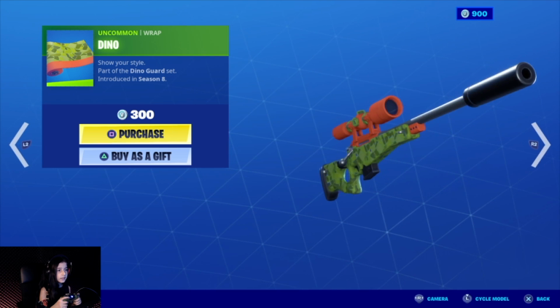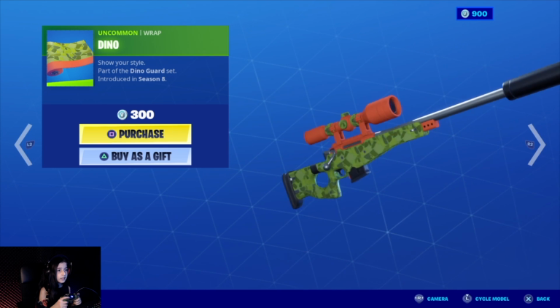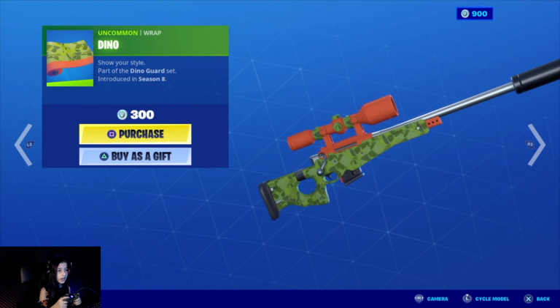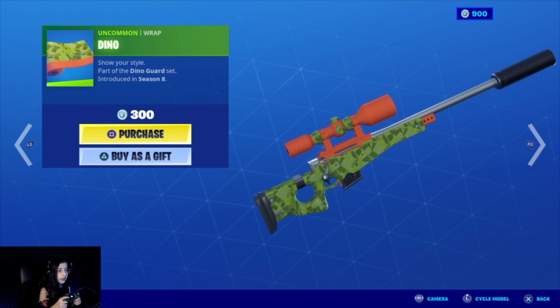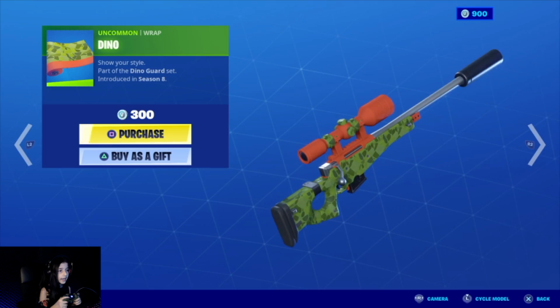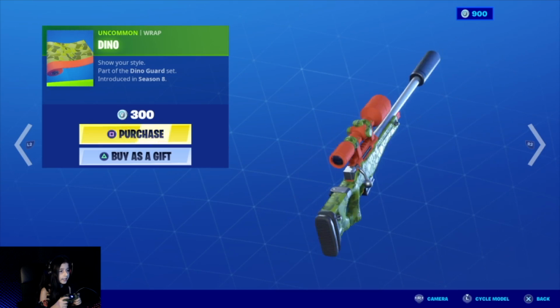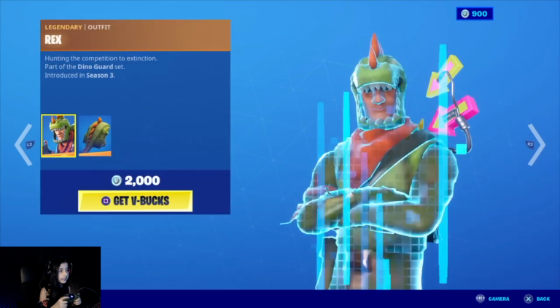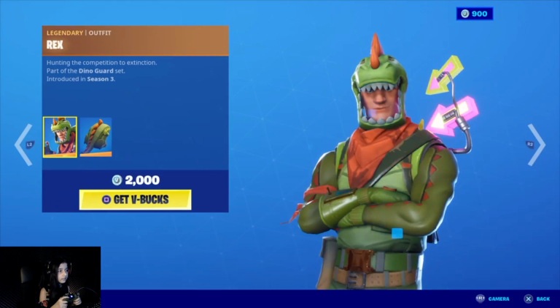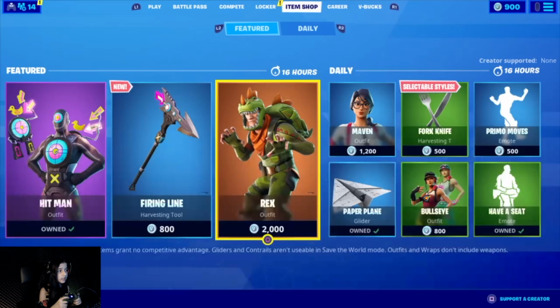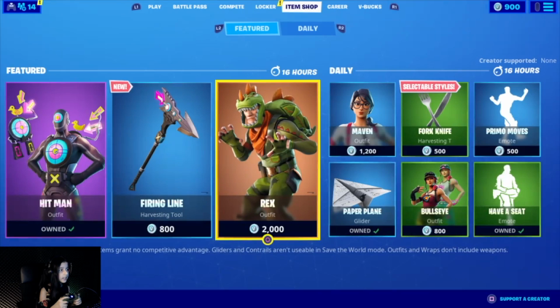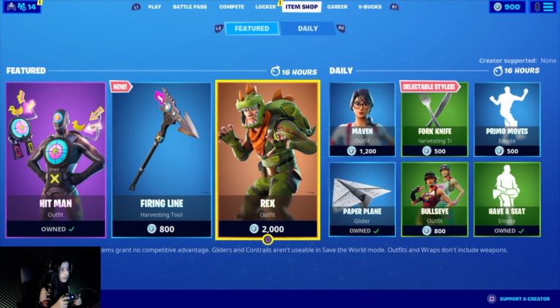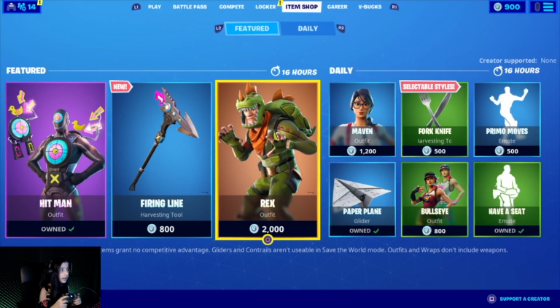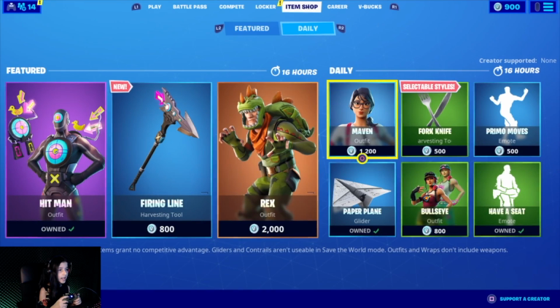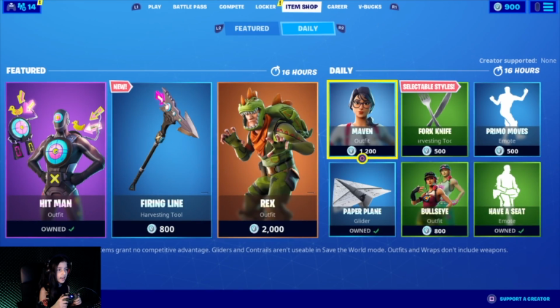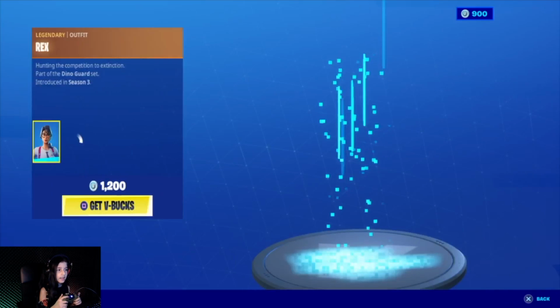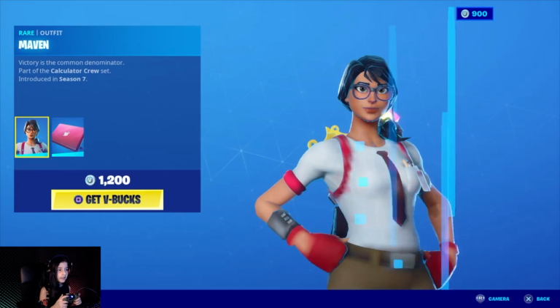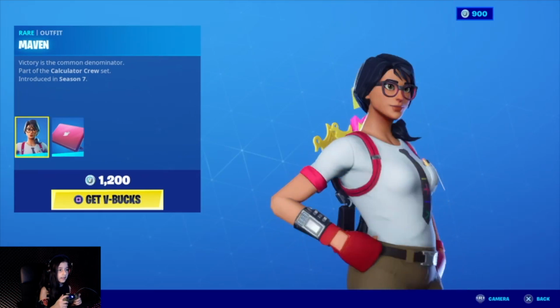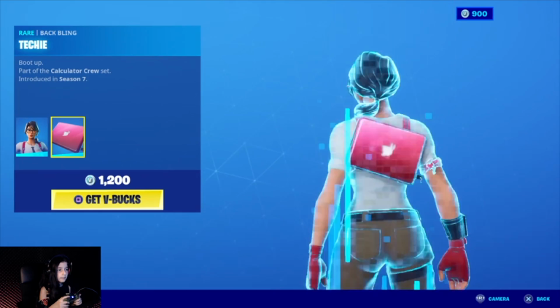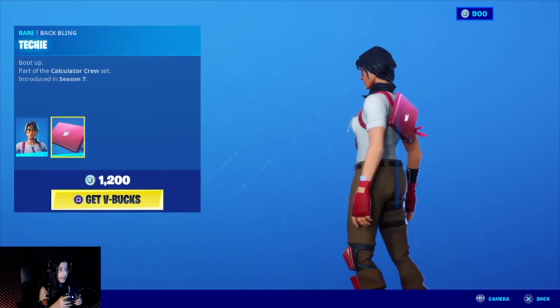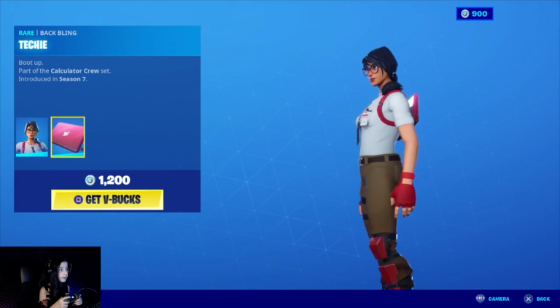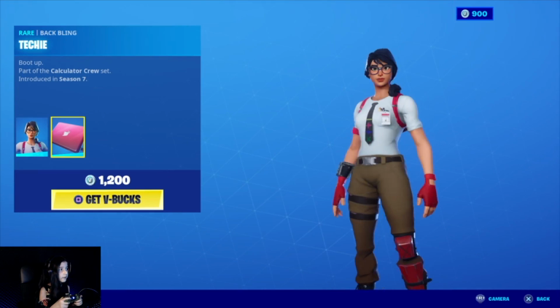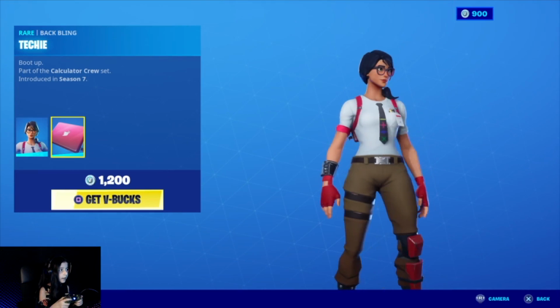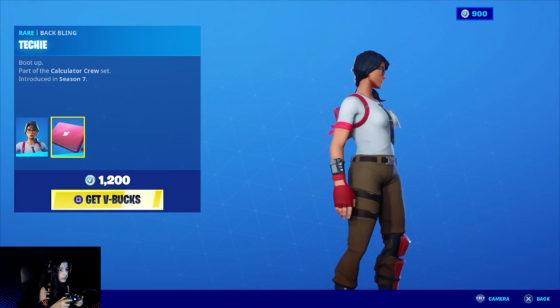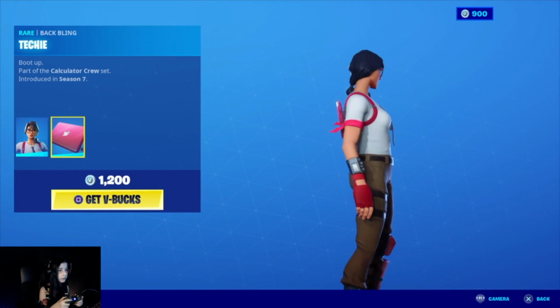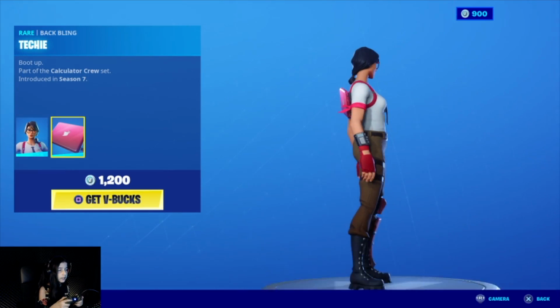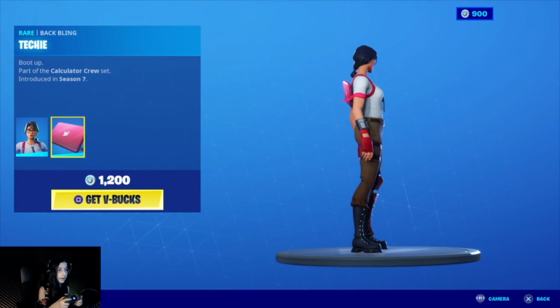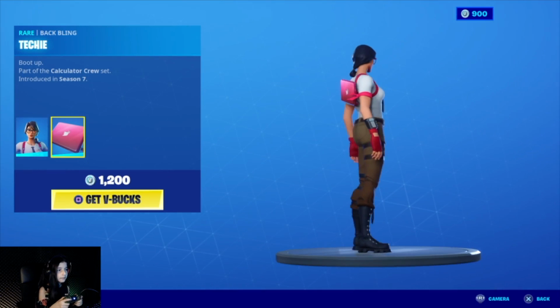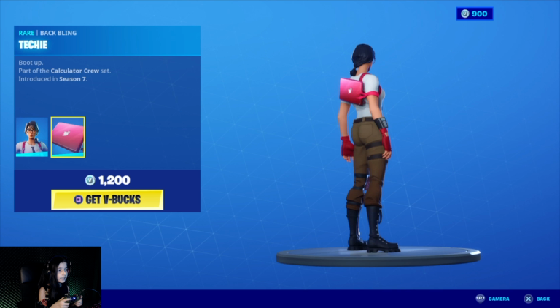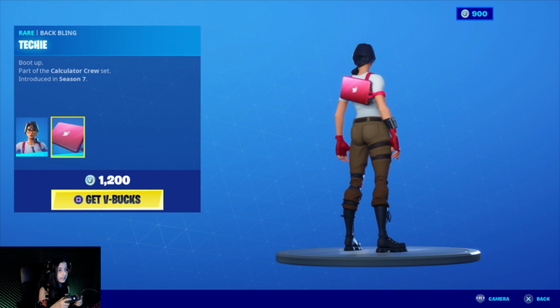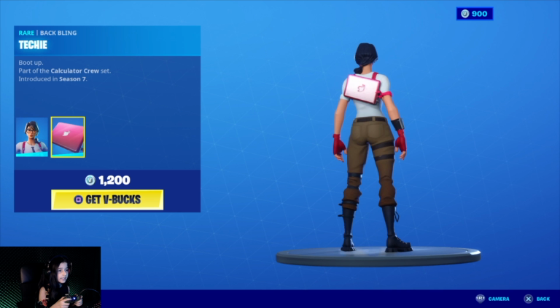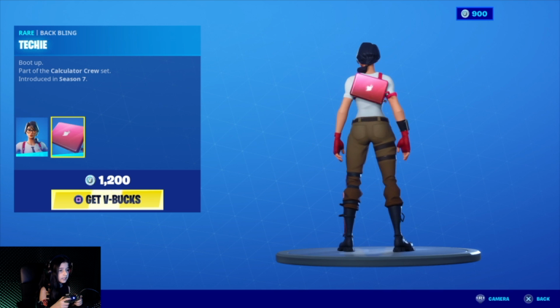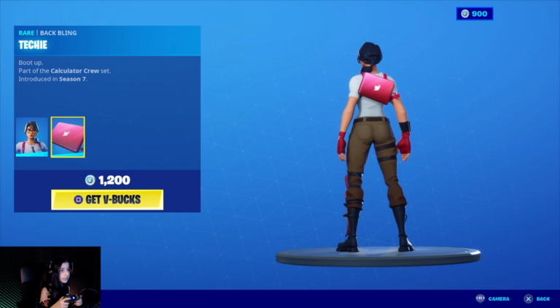Let's go to the next one — the Dino wrap. And the next one — the Maven character with the back bling. She's cute.